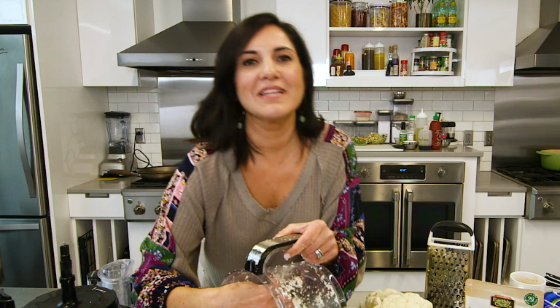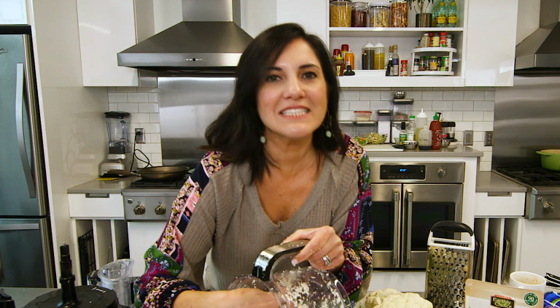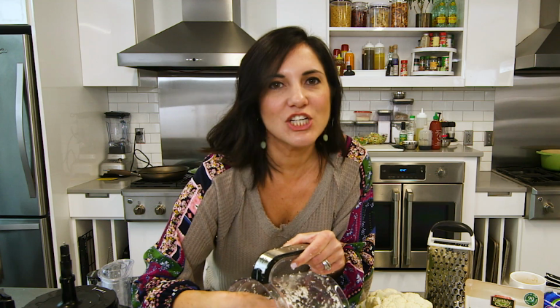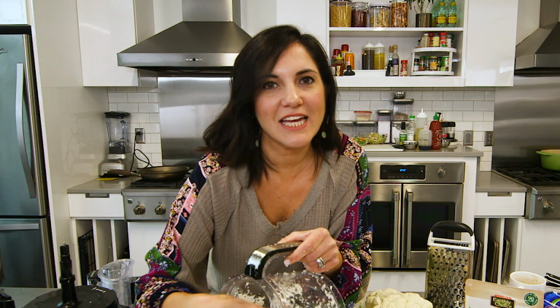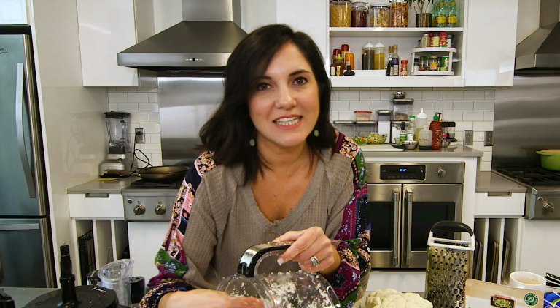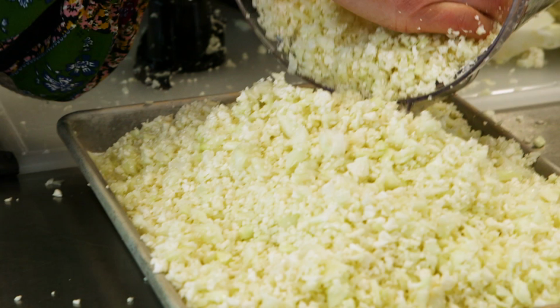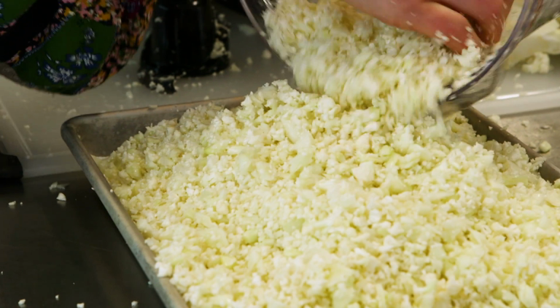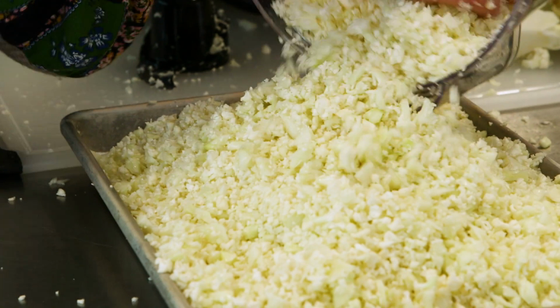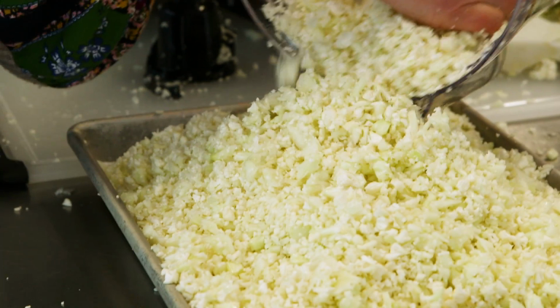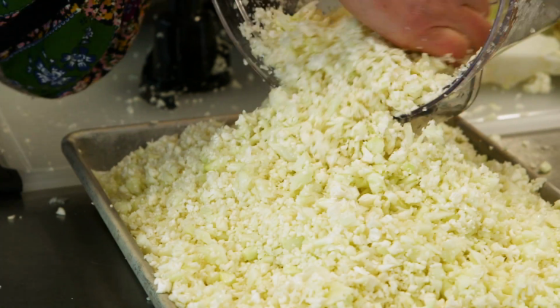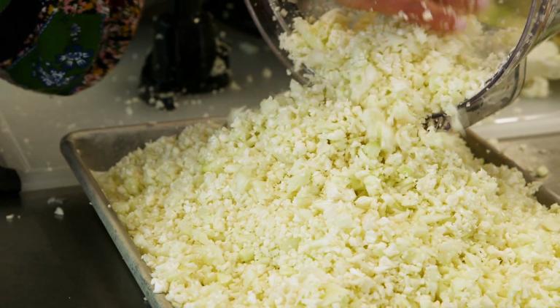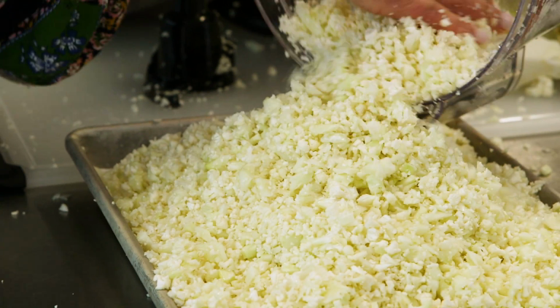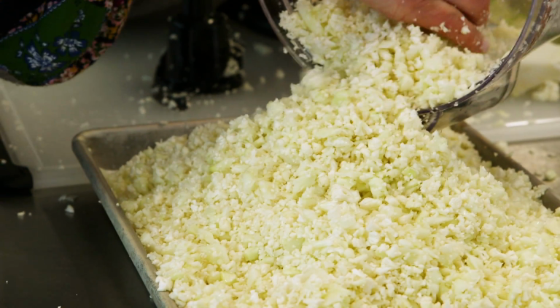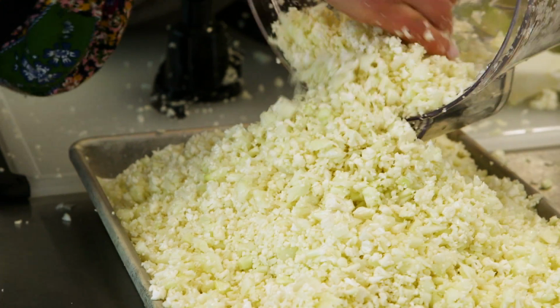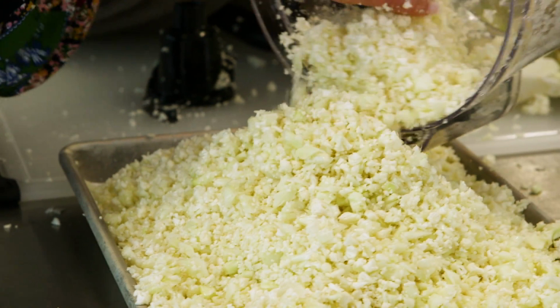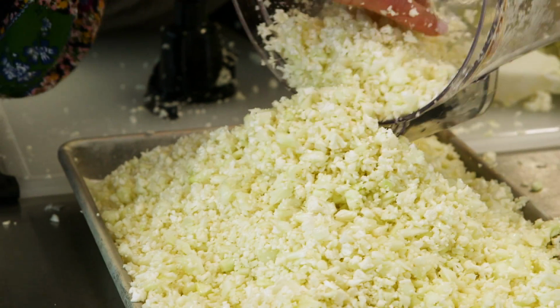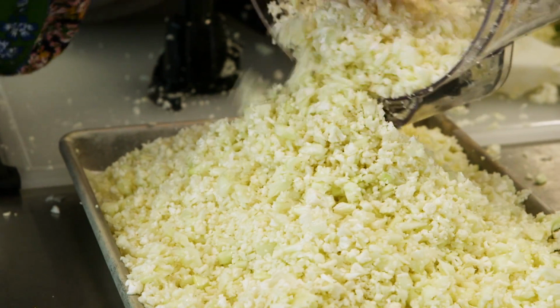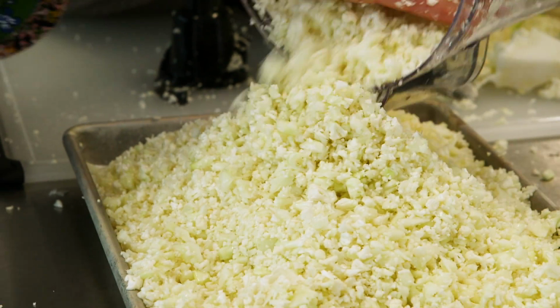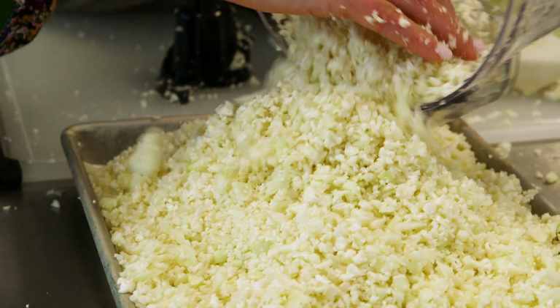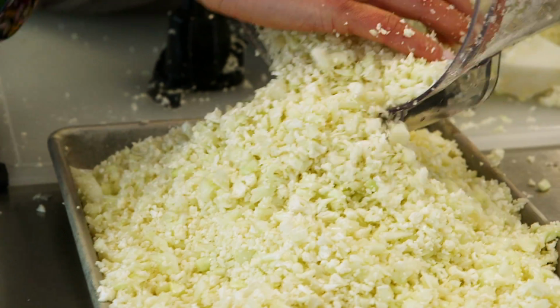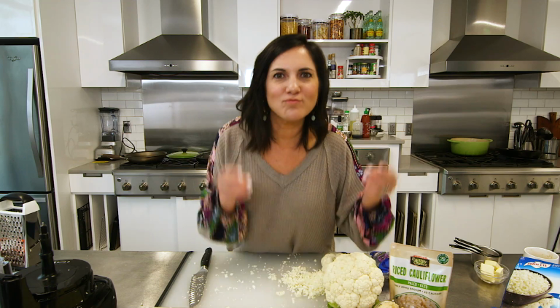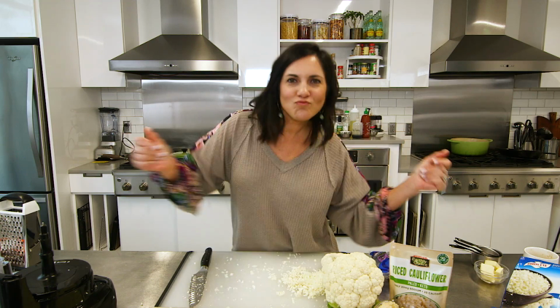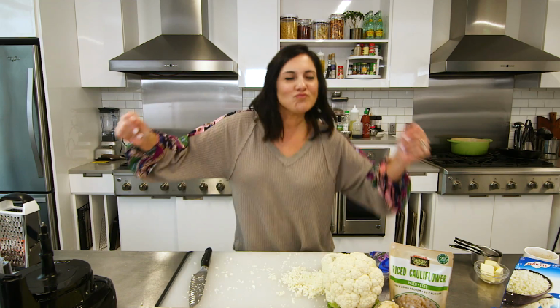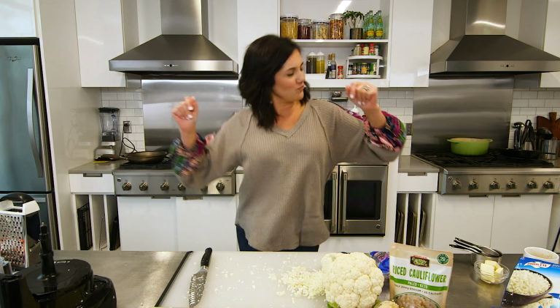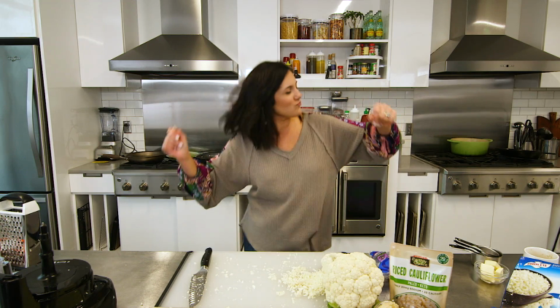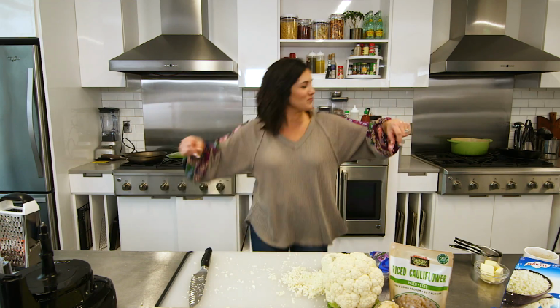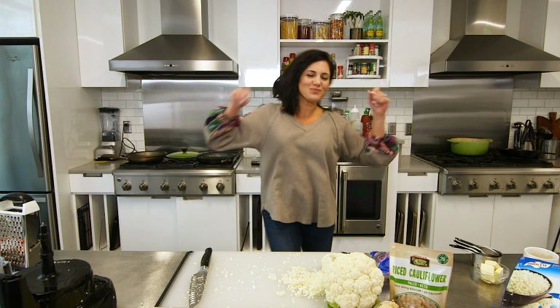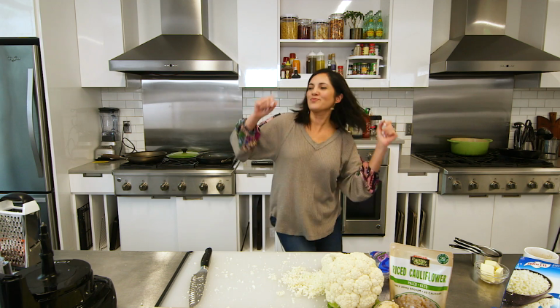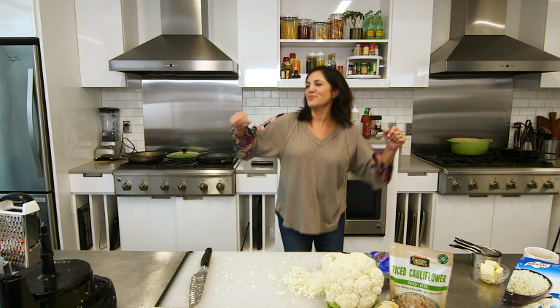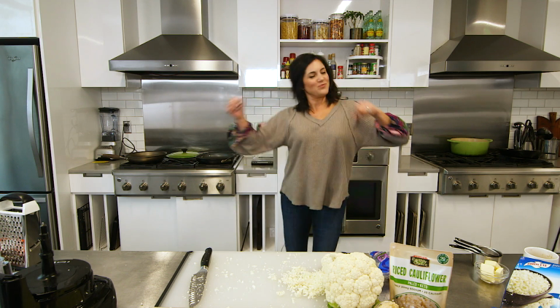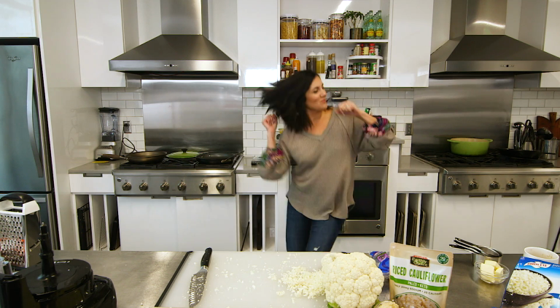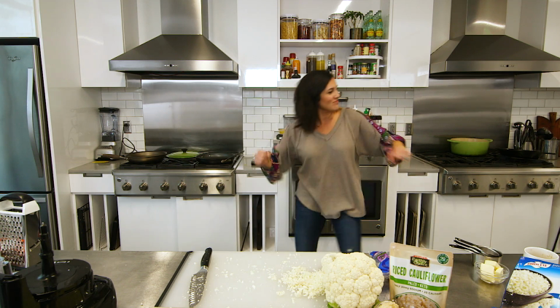Please look at this mound of cauliflower rice that I just made. This is how we do it.